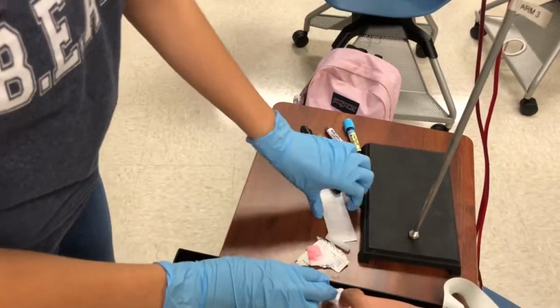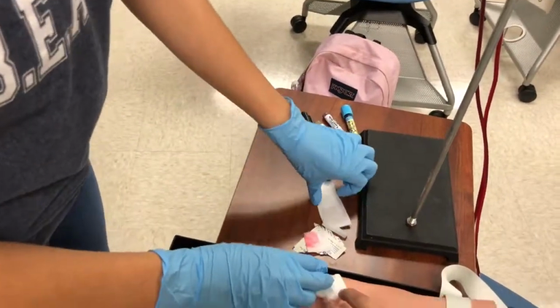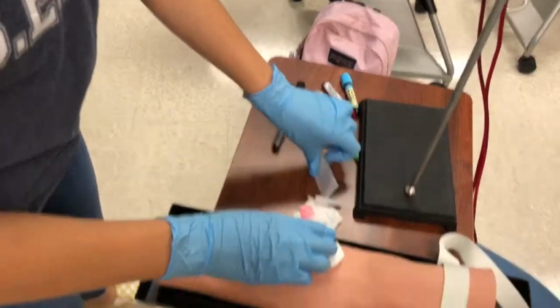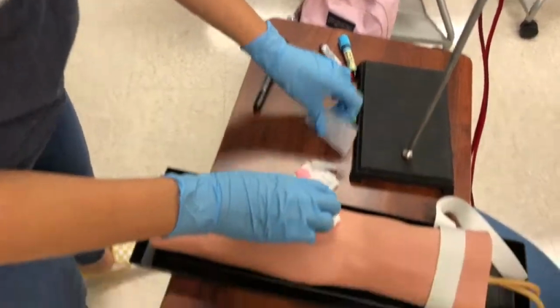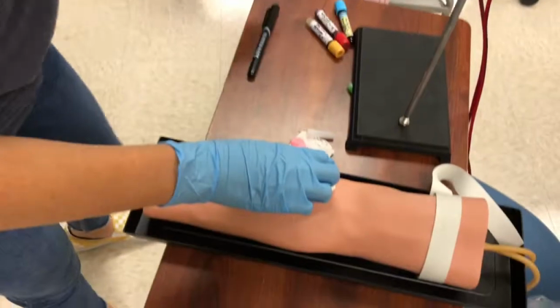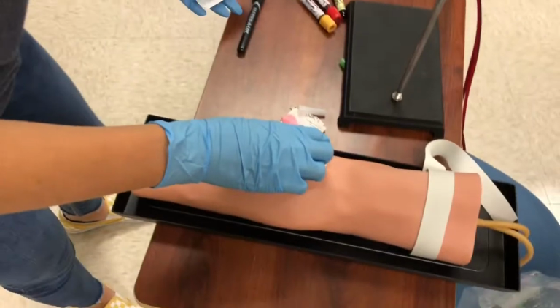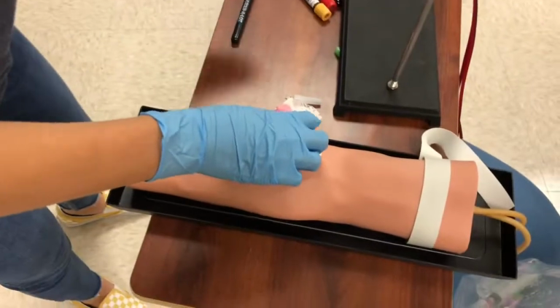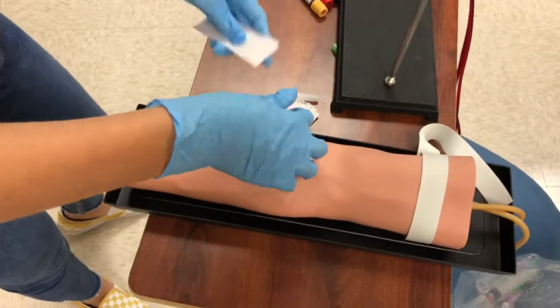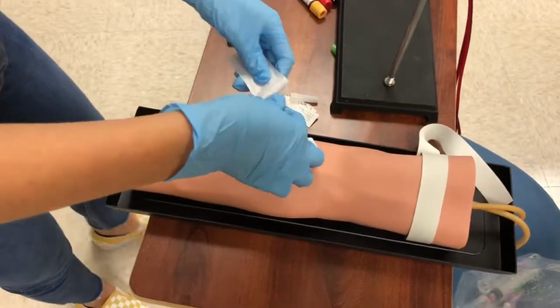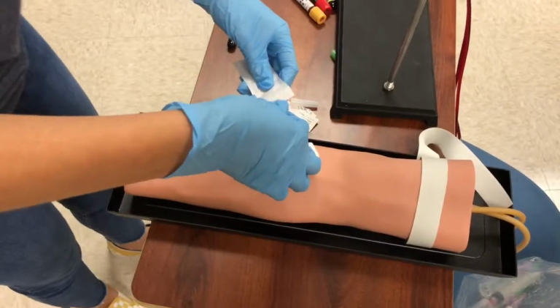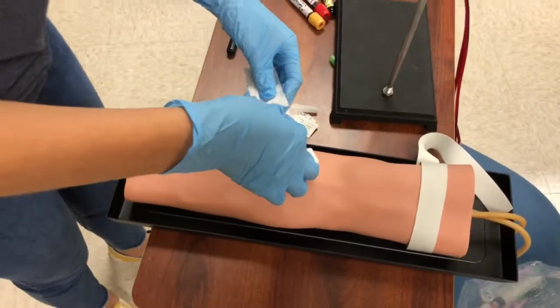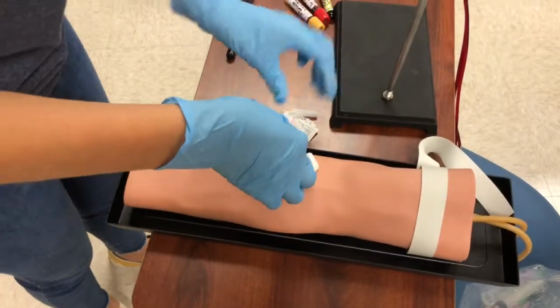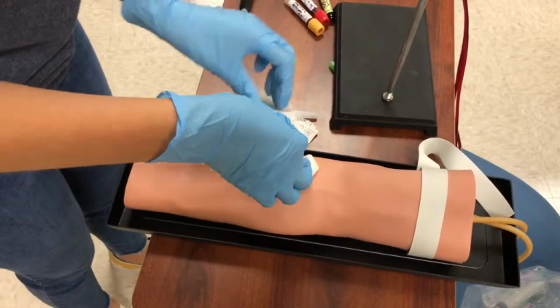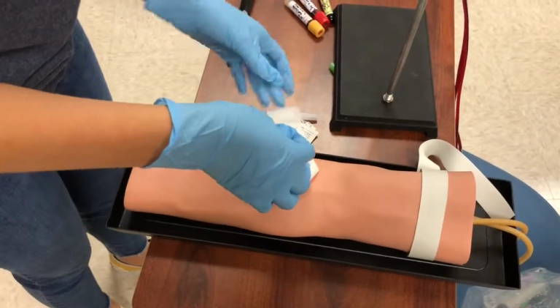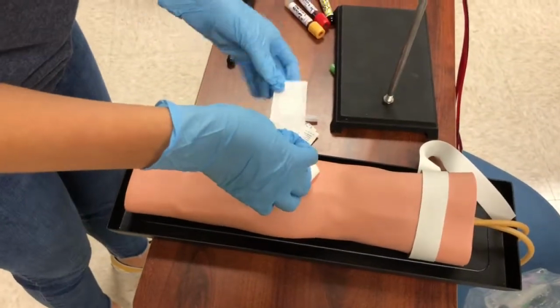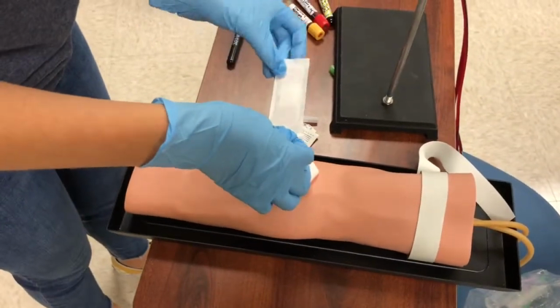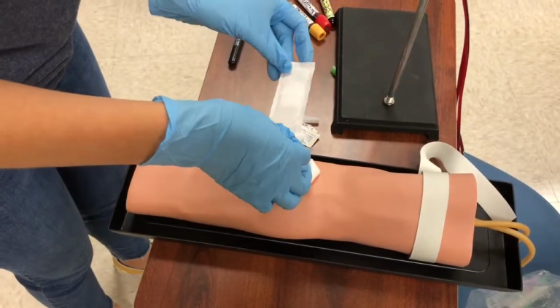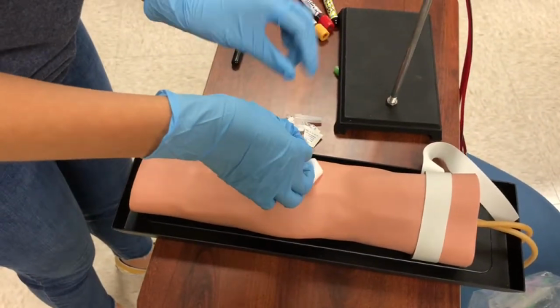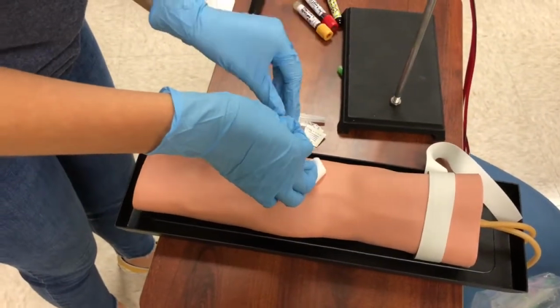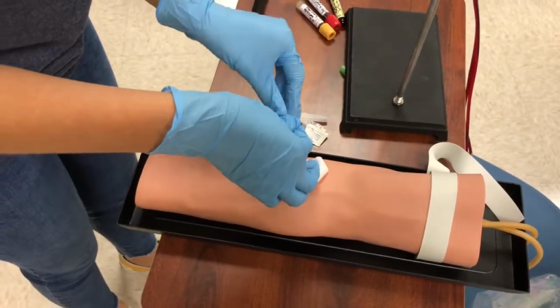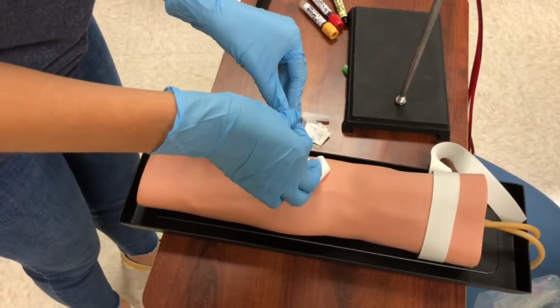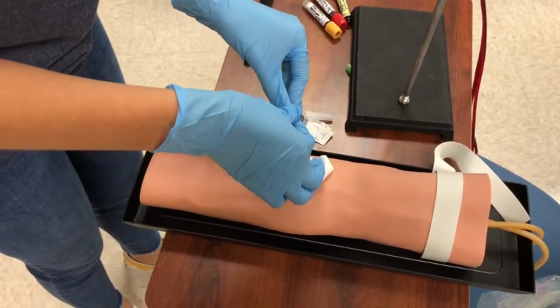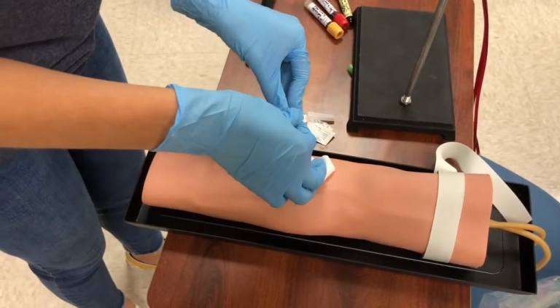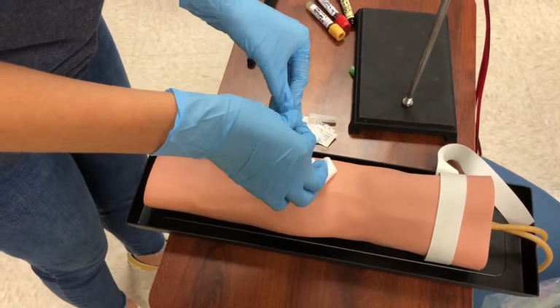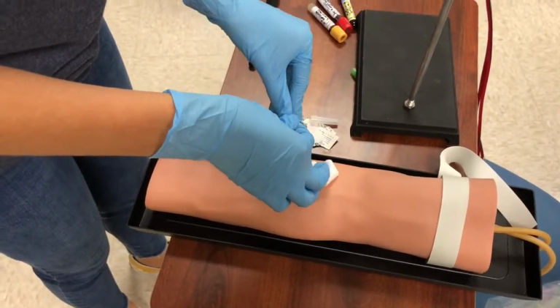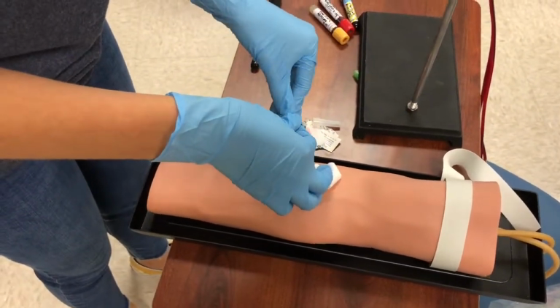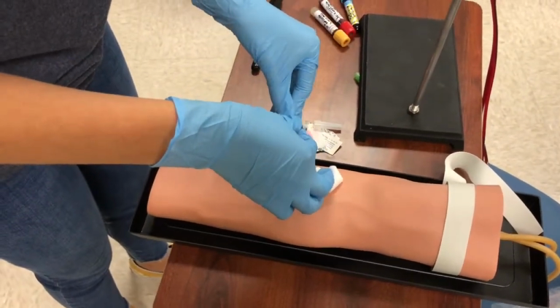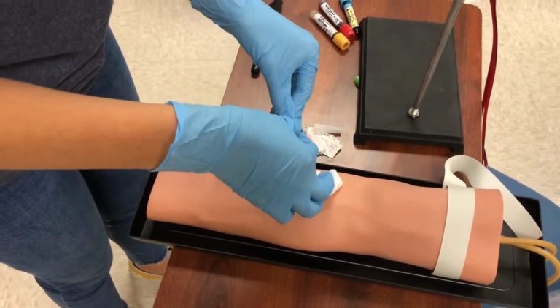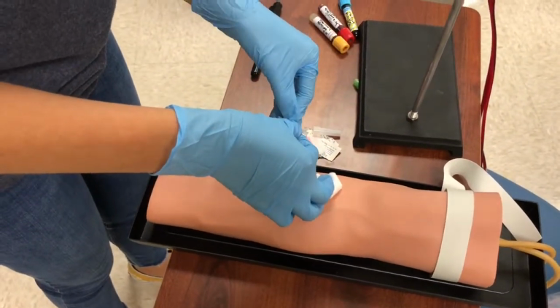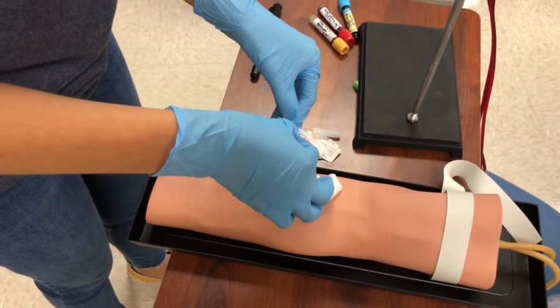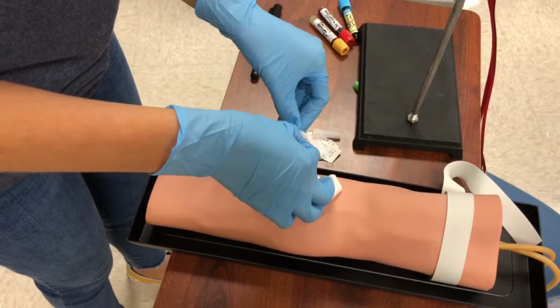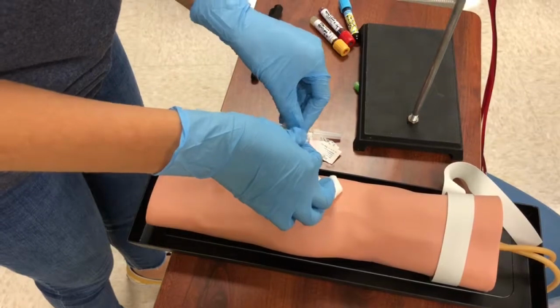I check the site where I performed the venipuncture. The site is not bleeding heavily. I get the bandage and put it on the patient.